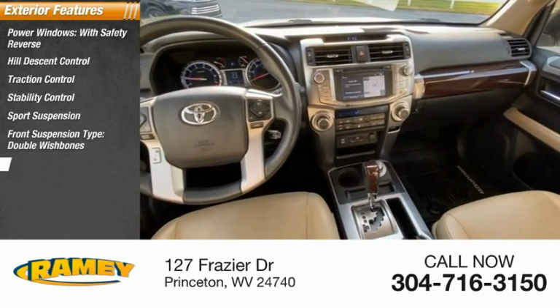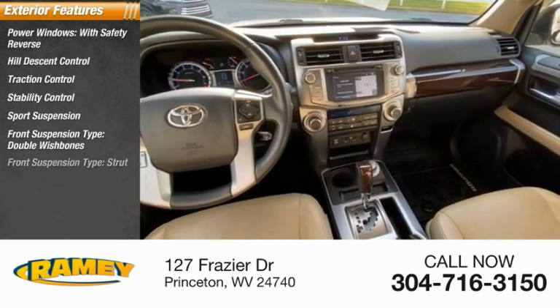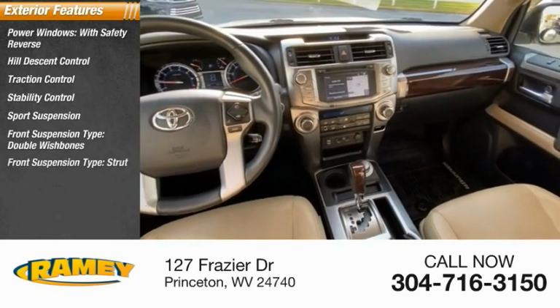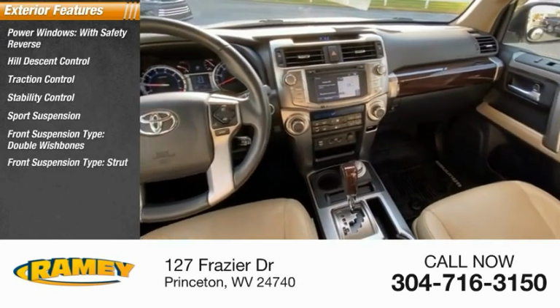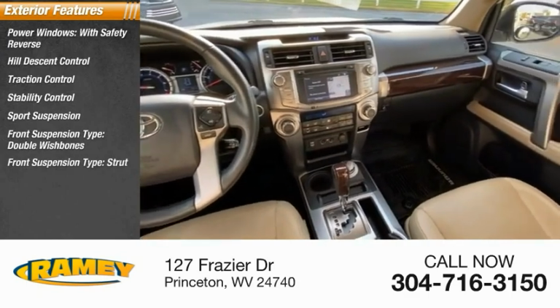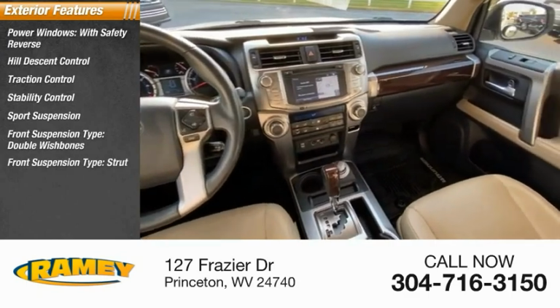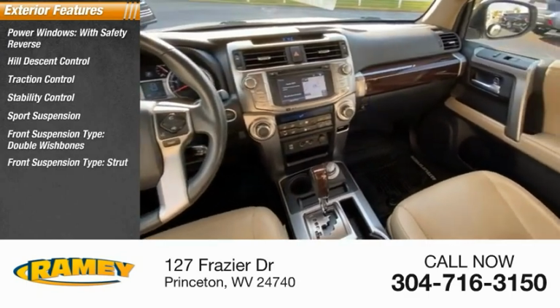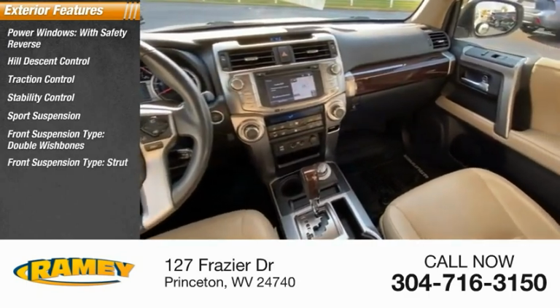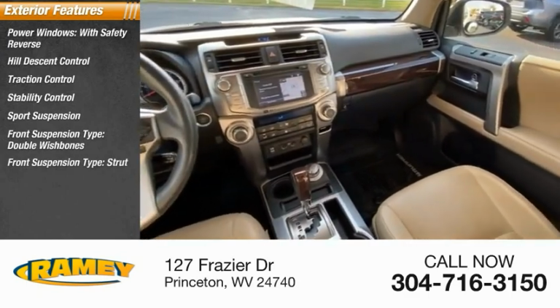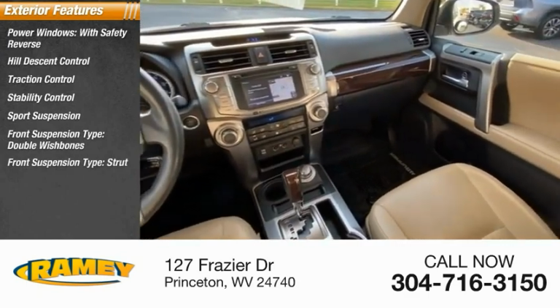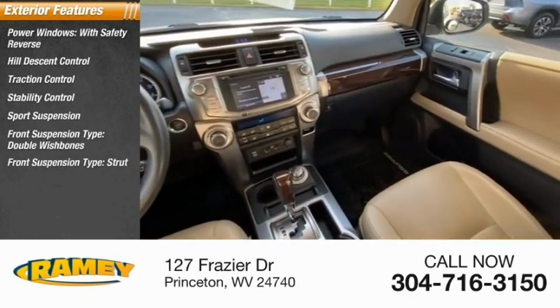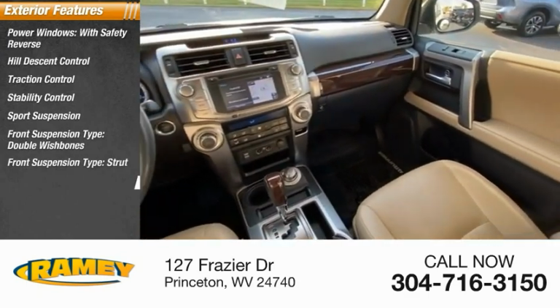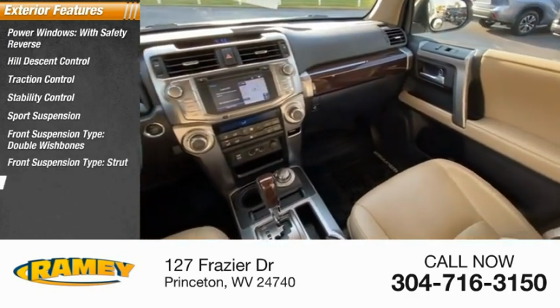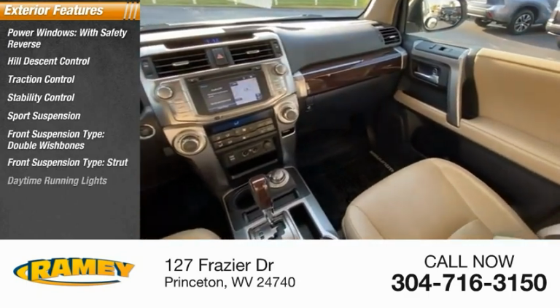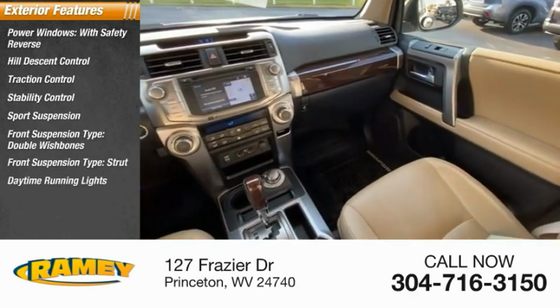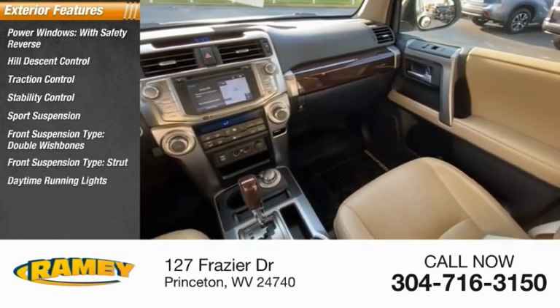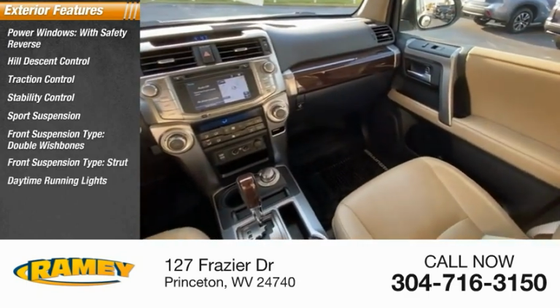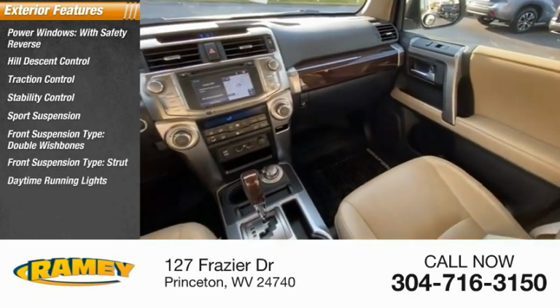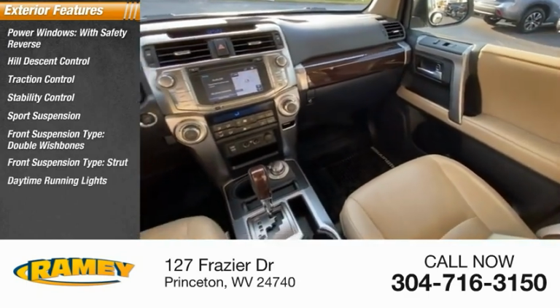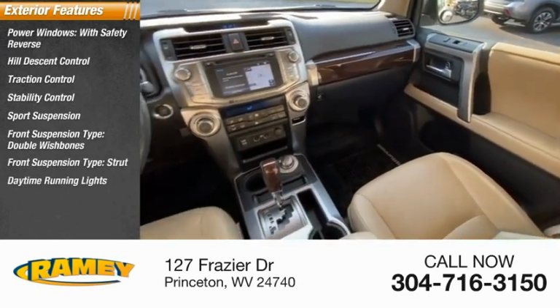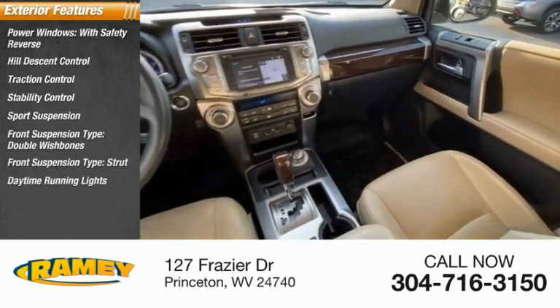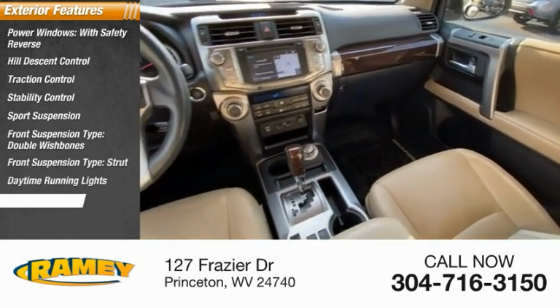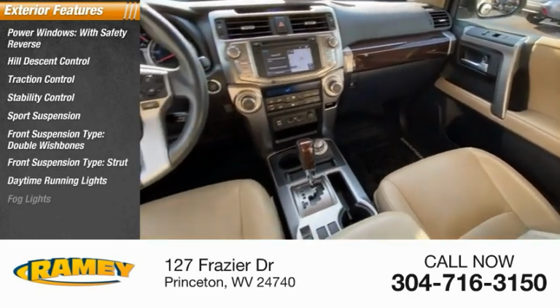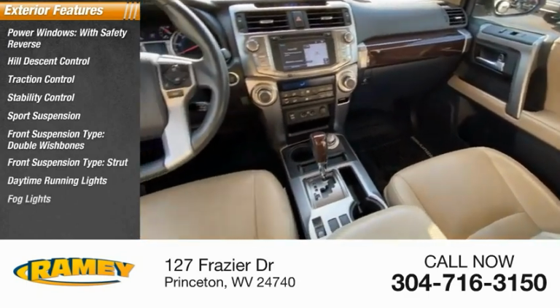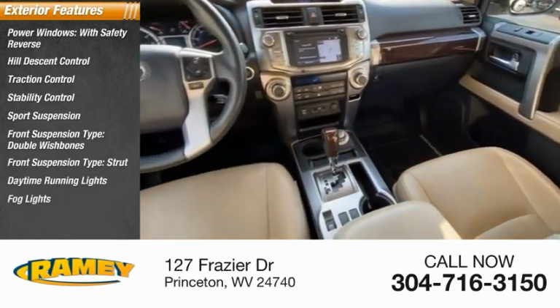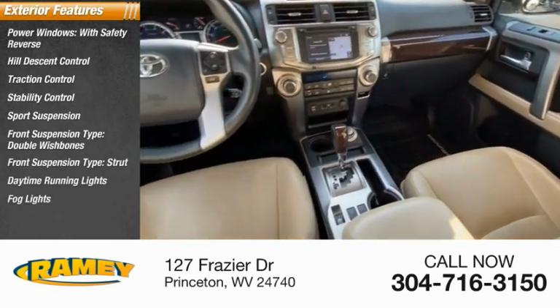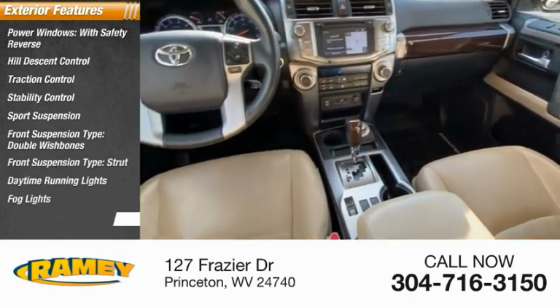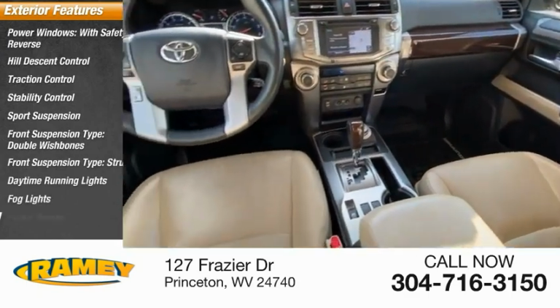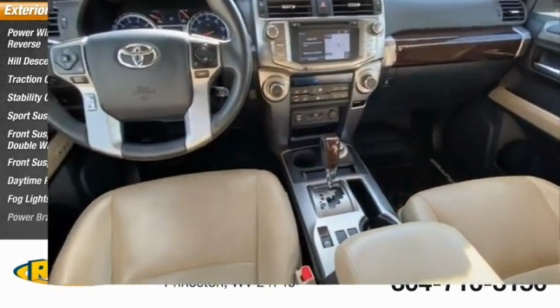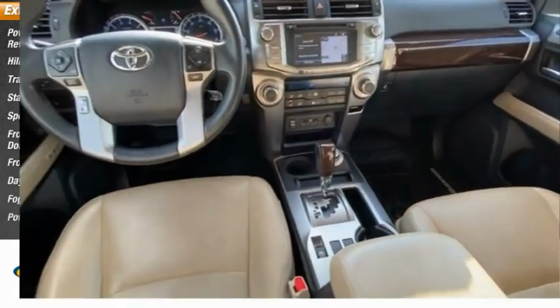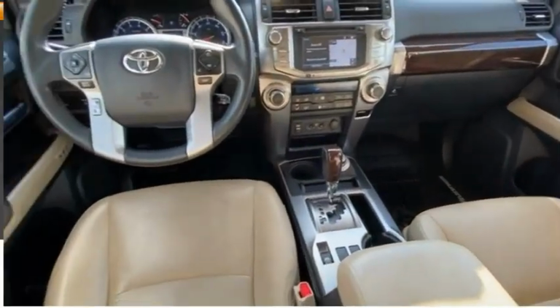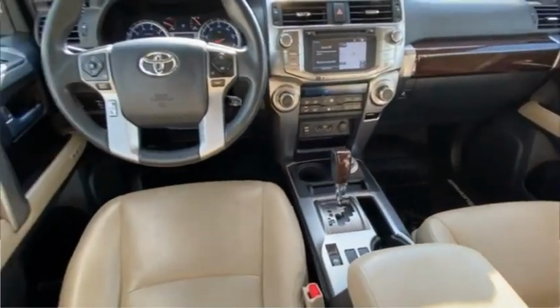Front suspension type strut, daytime running lights, fog lights, power brakes.